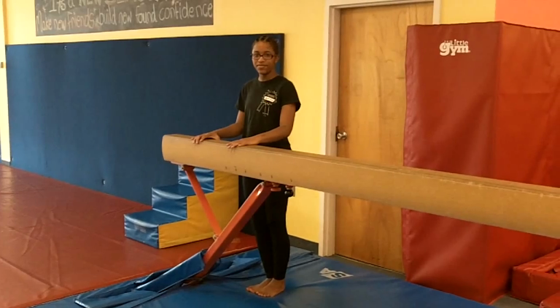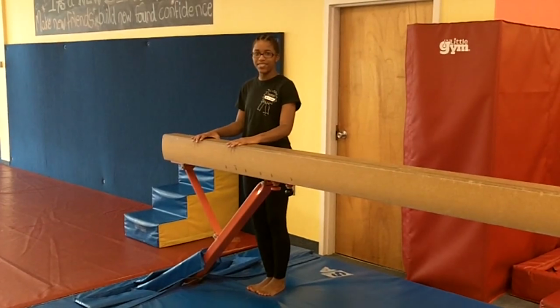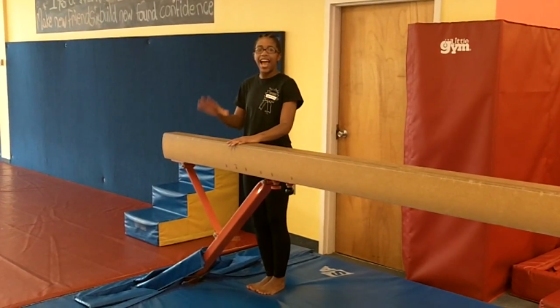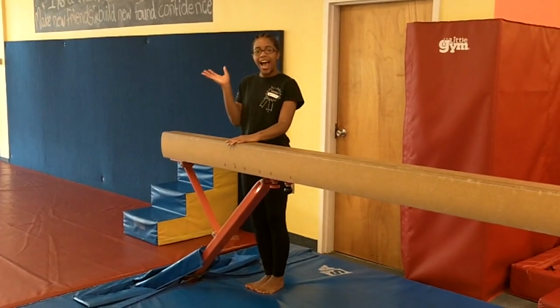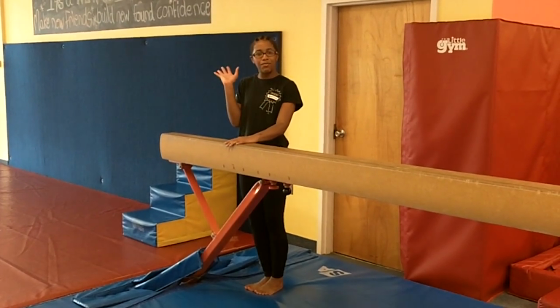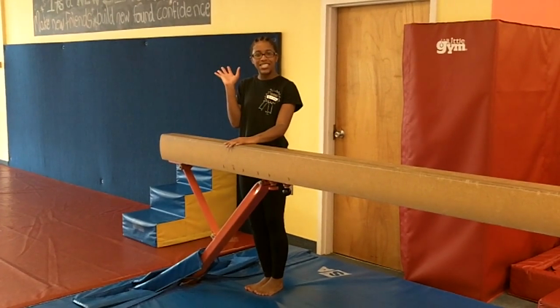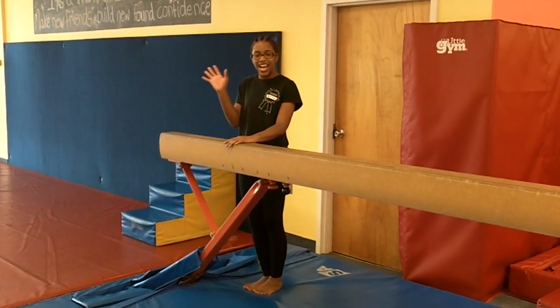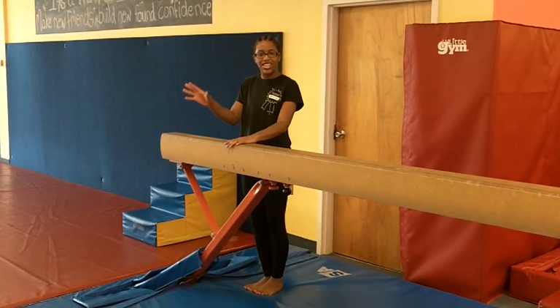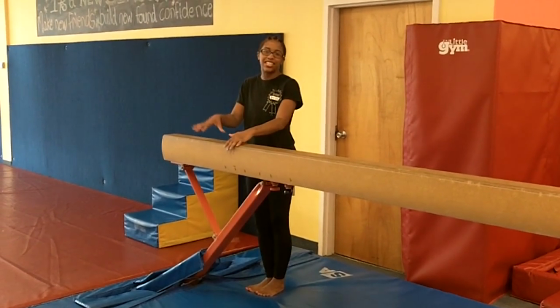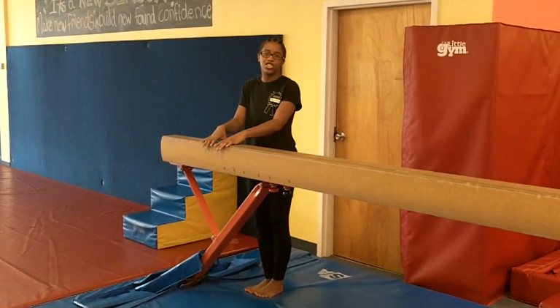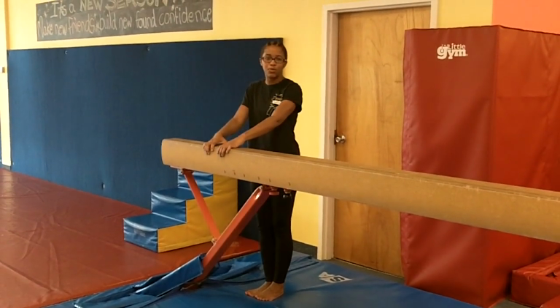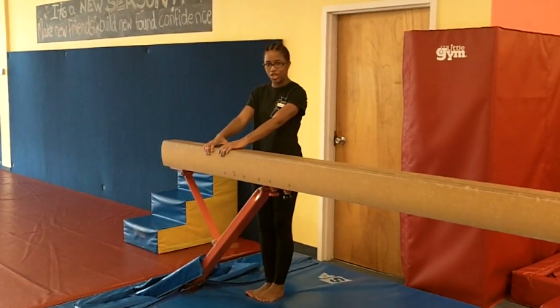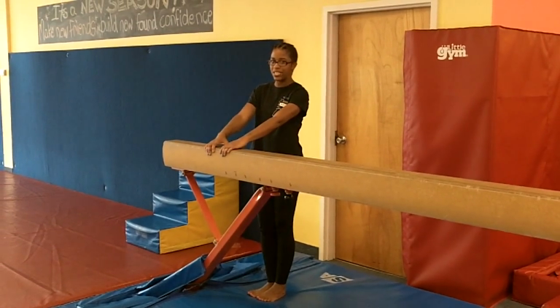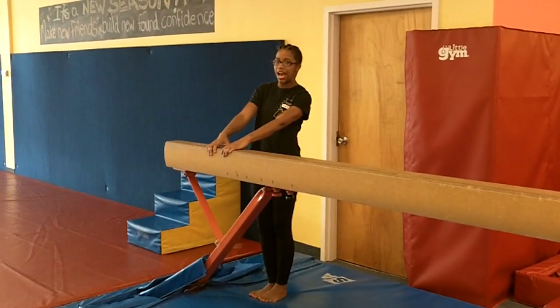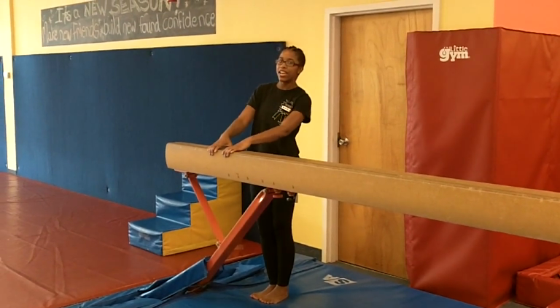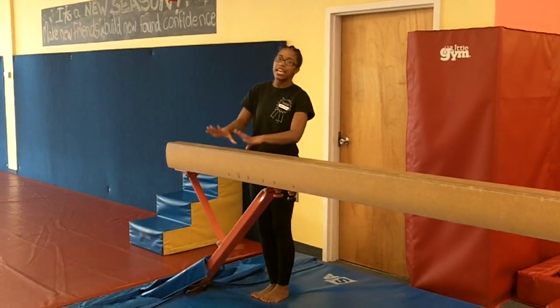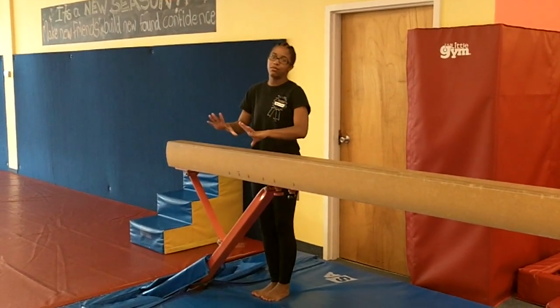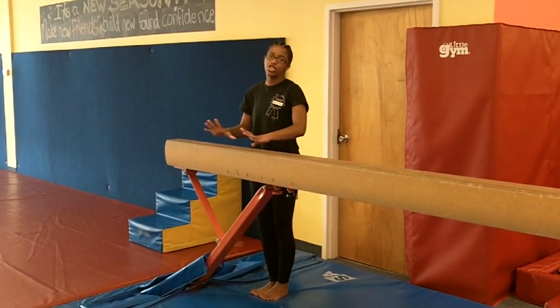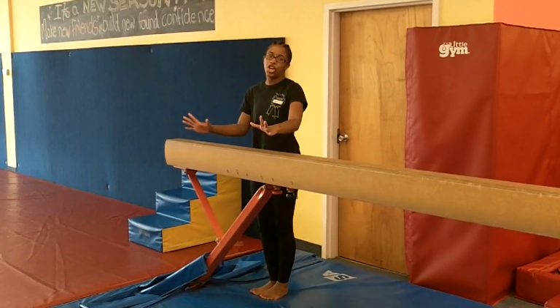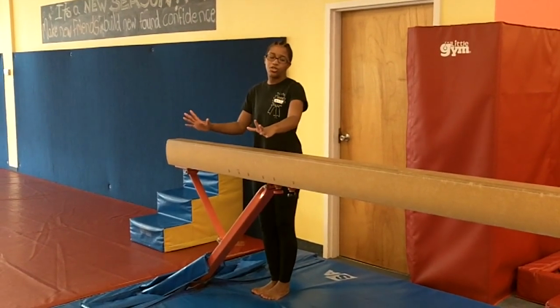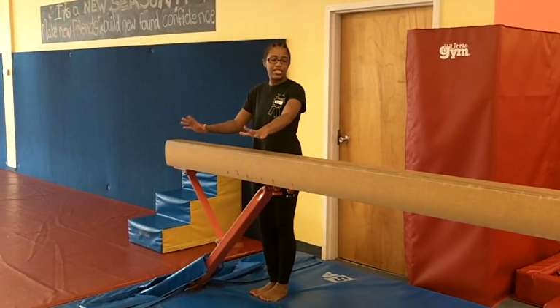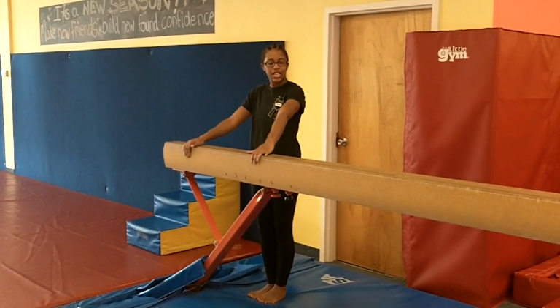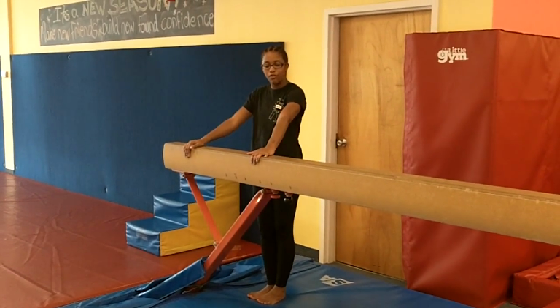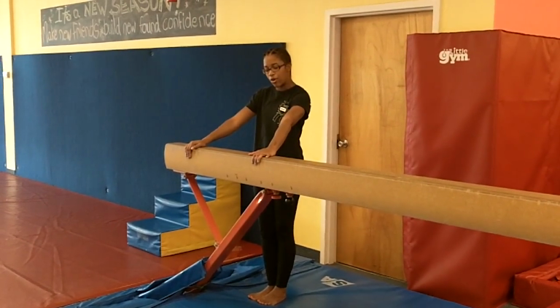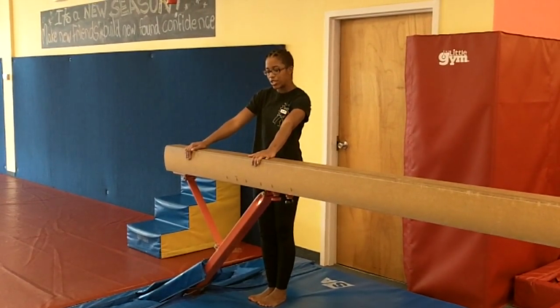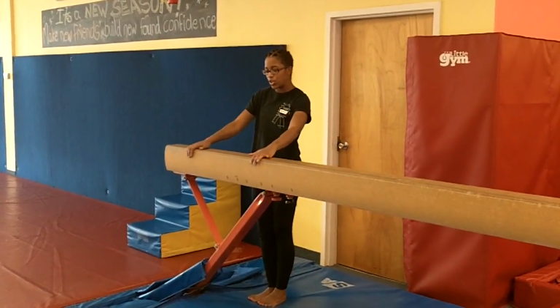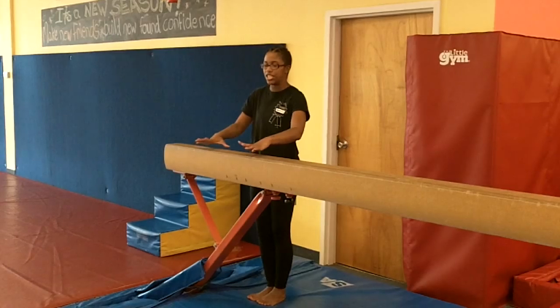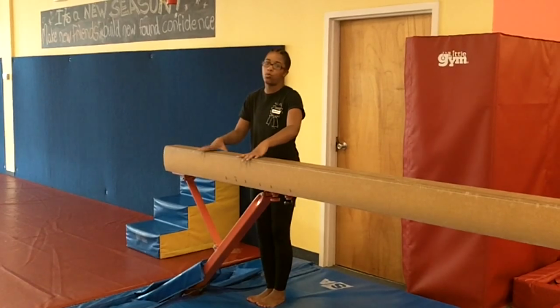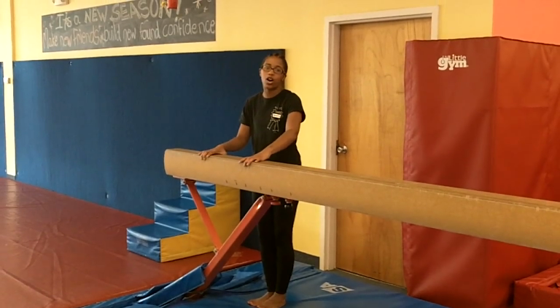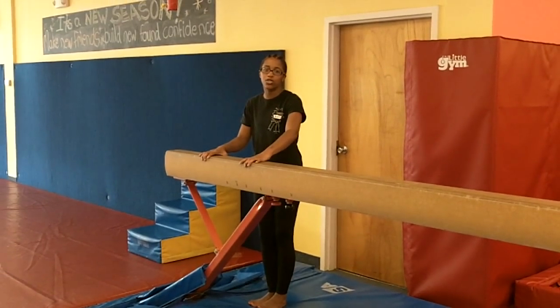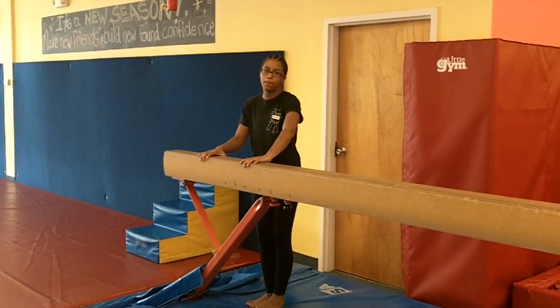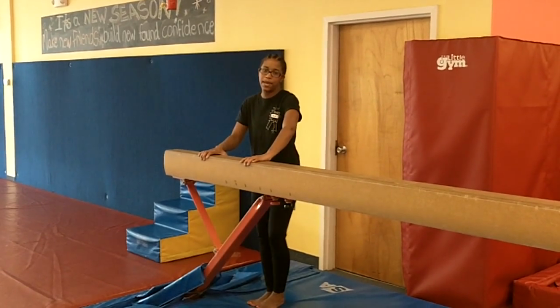Hi, I'm Ms. Tyler at the Little Gym in Germantown and I'm going to show you the skill of focus, which is walks on the beam.